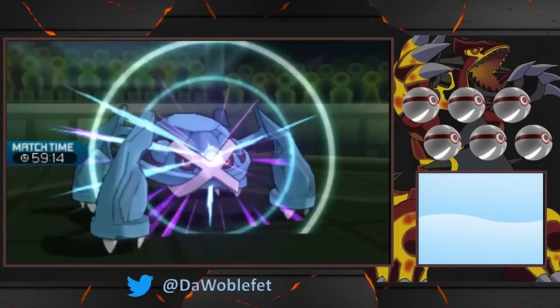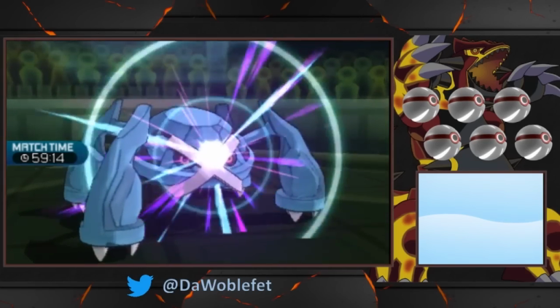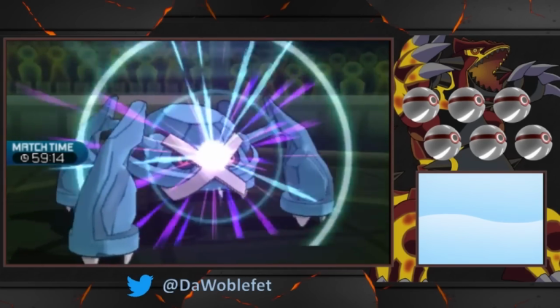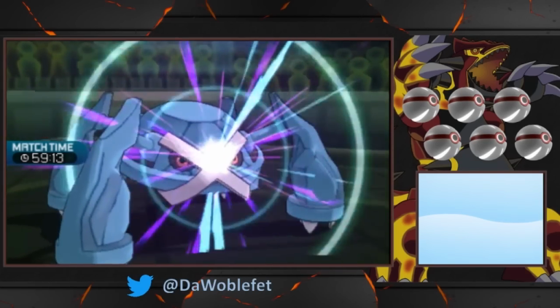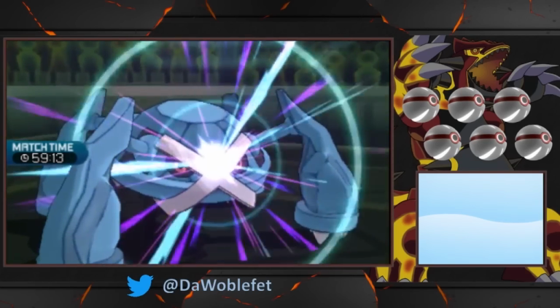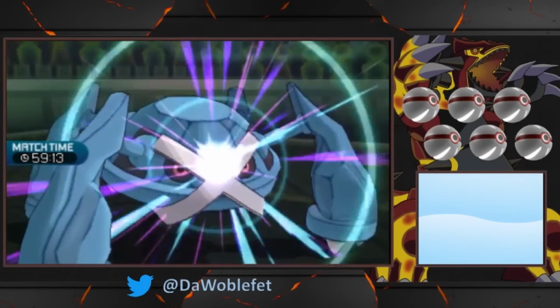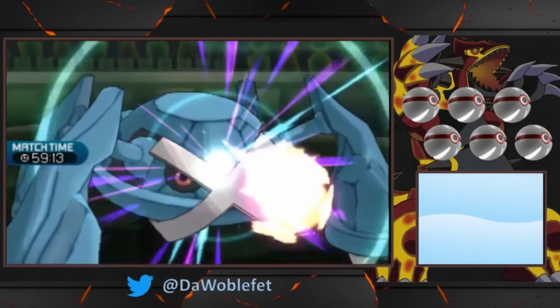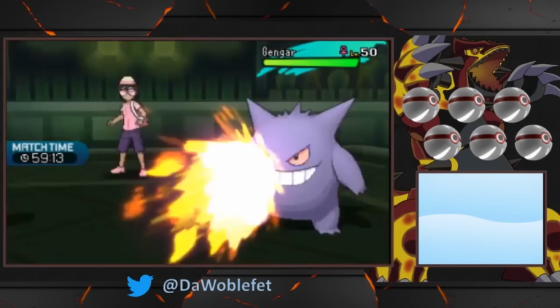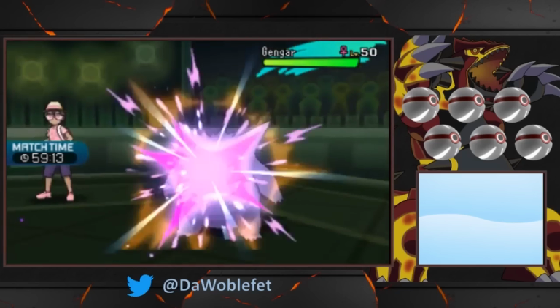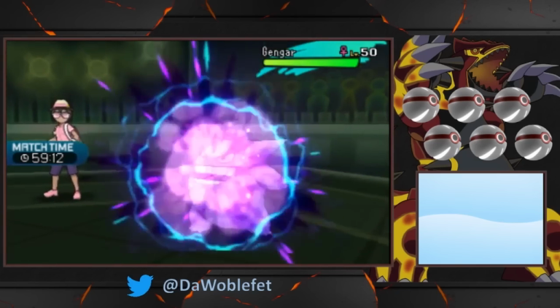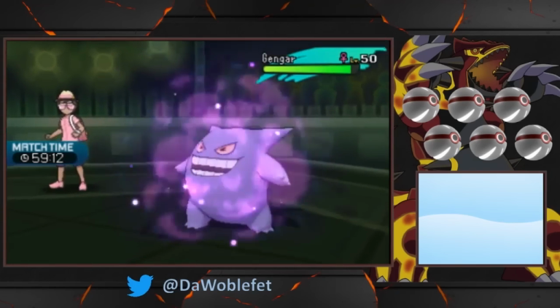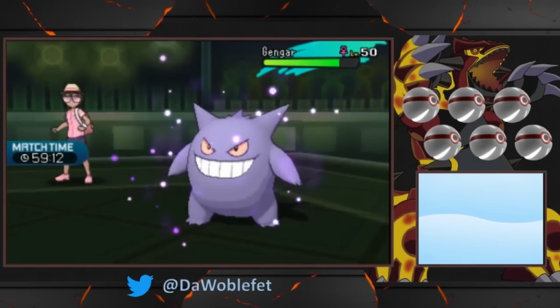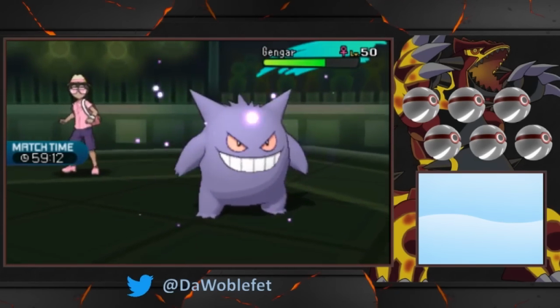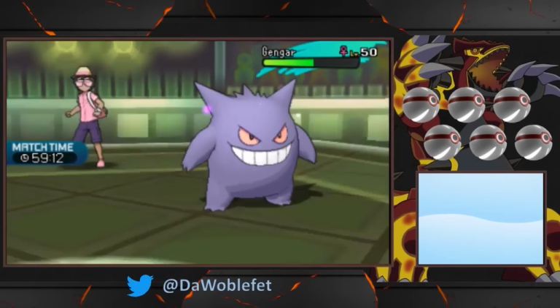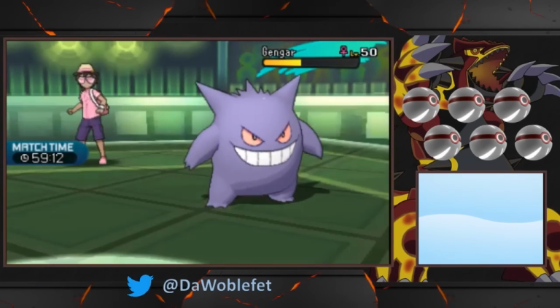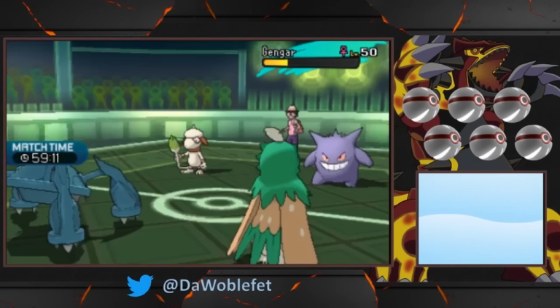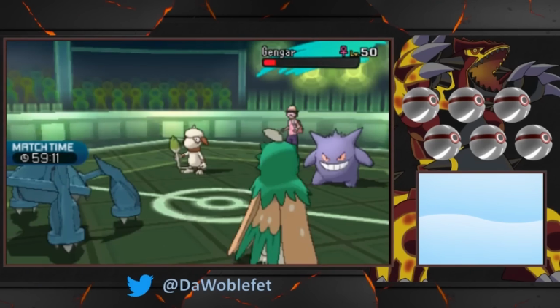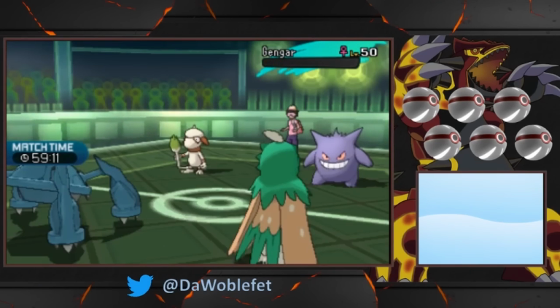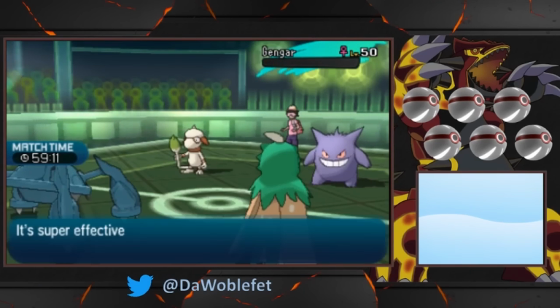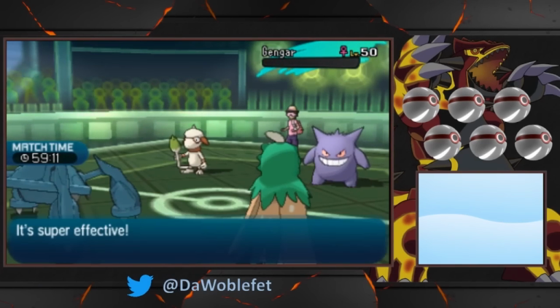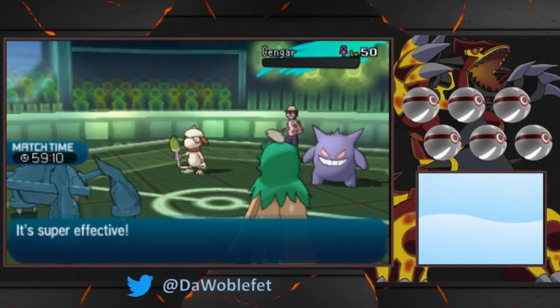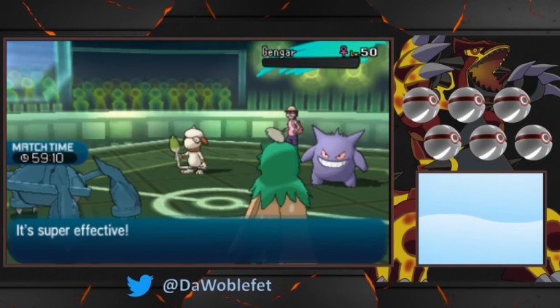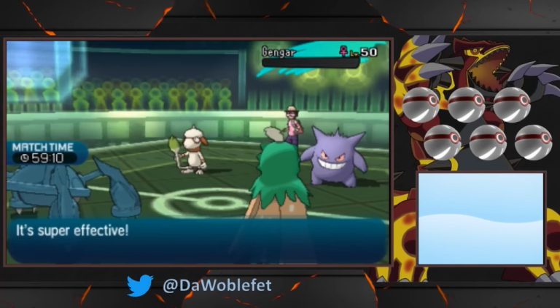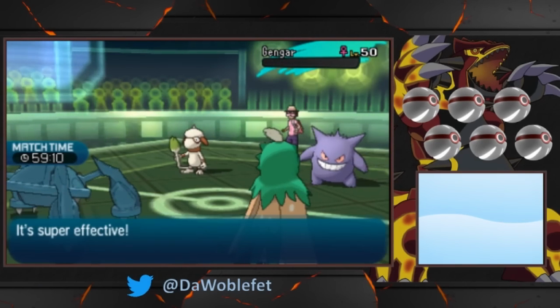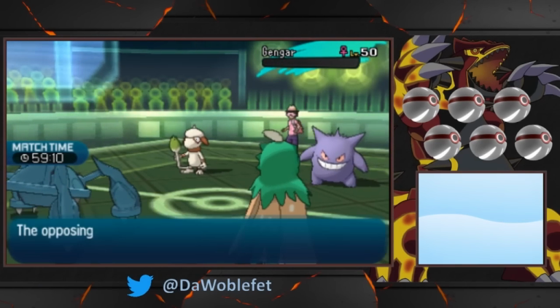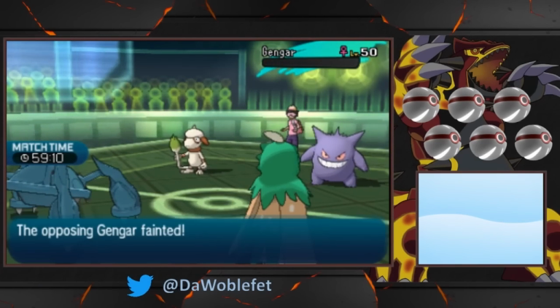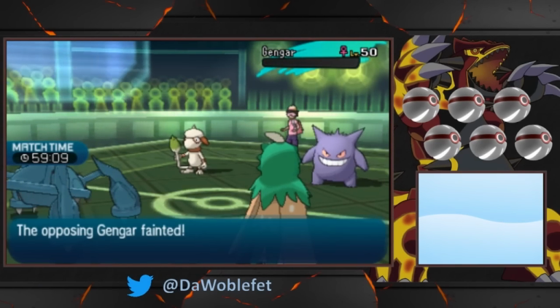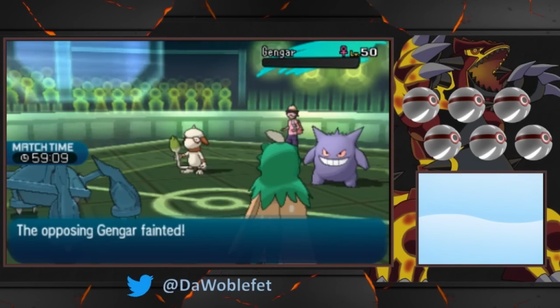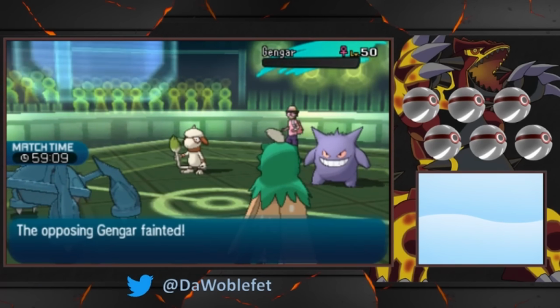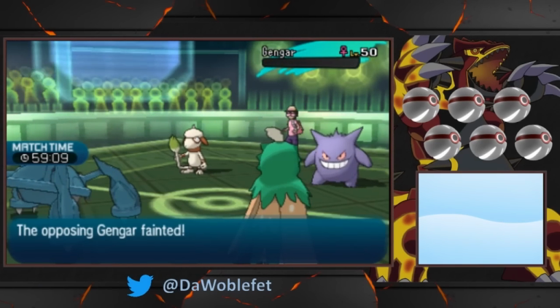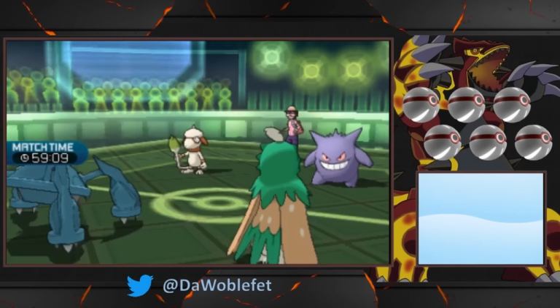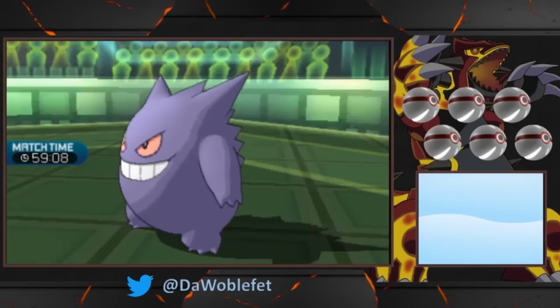As you can see here, despite targeting Smeargle with Zen Headbutt, the attack was redirected to Gengar.